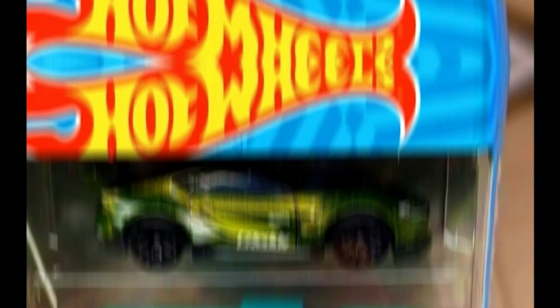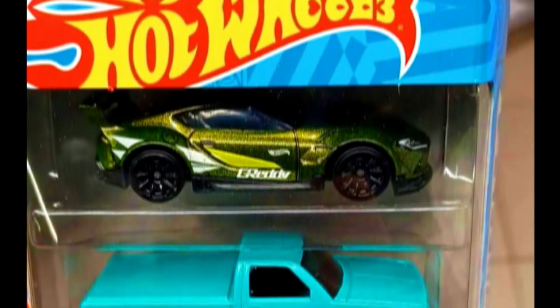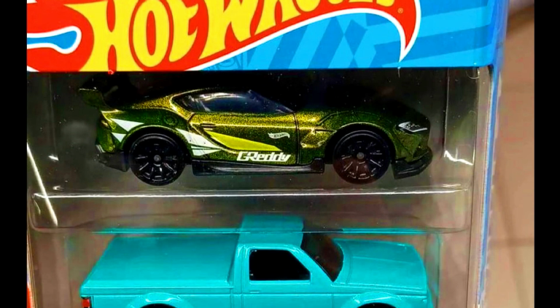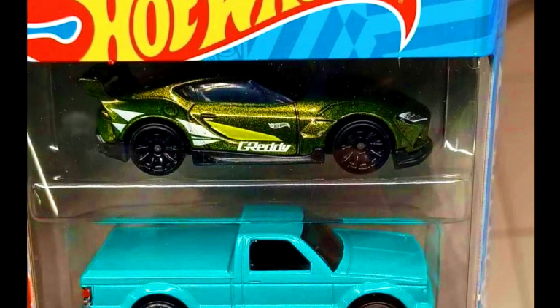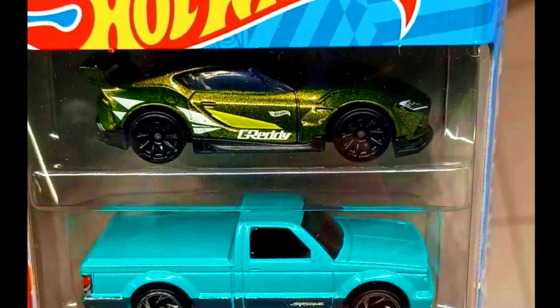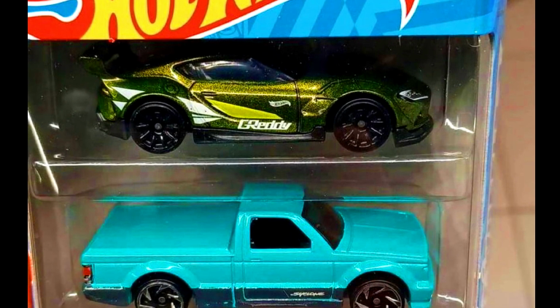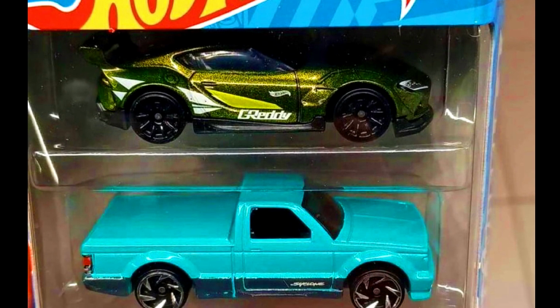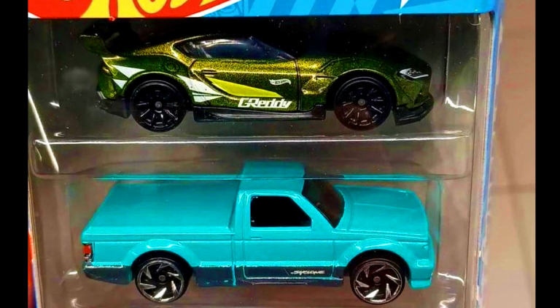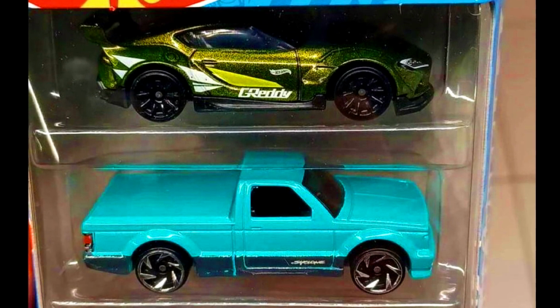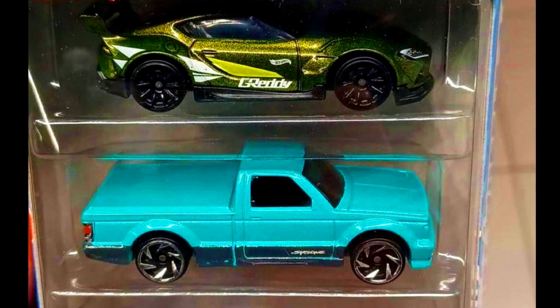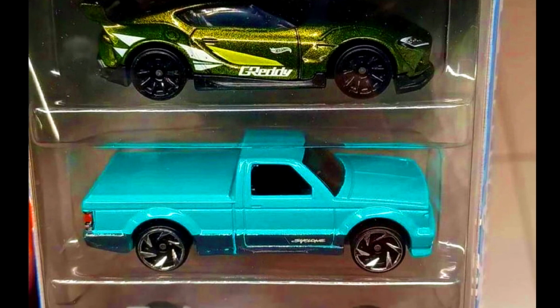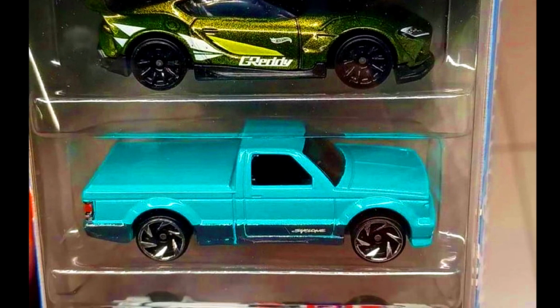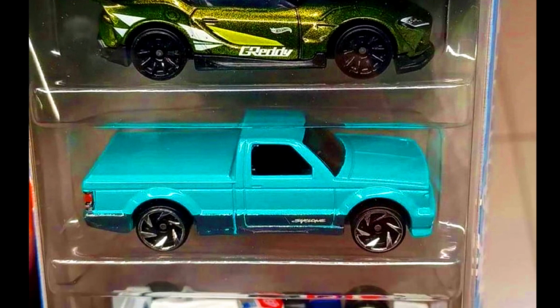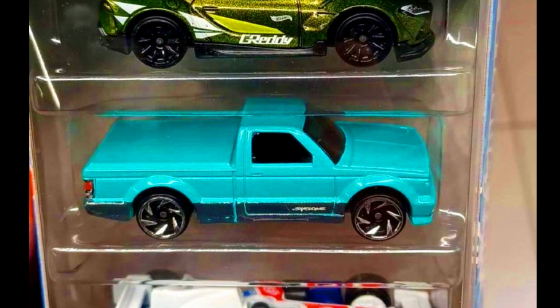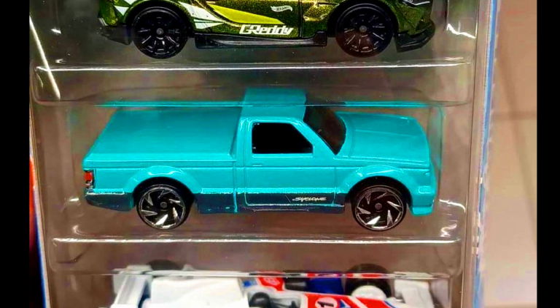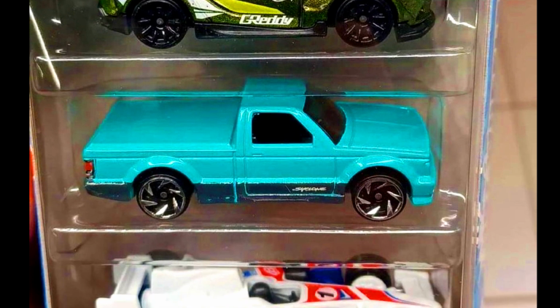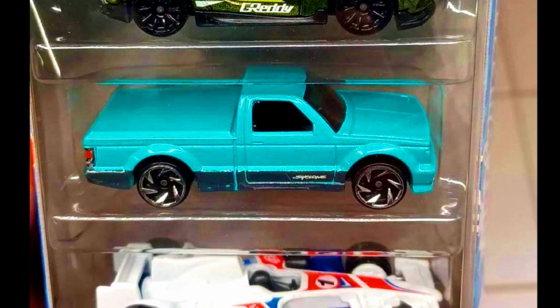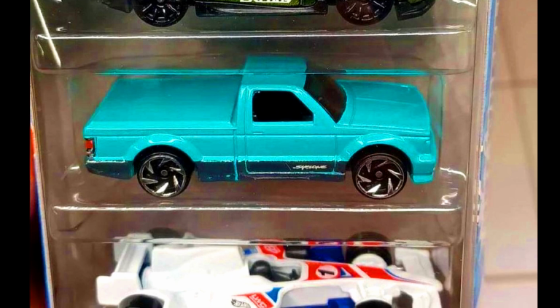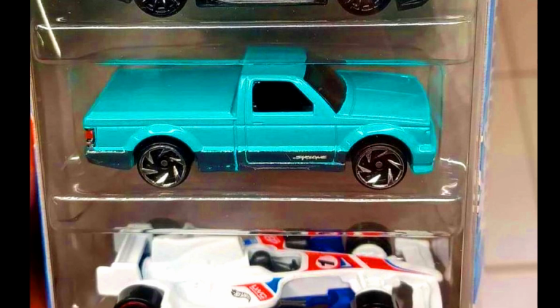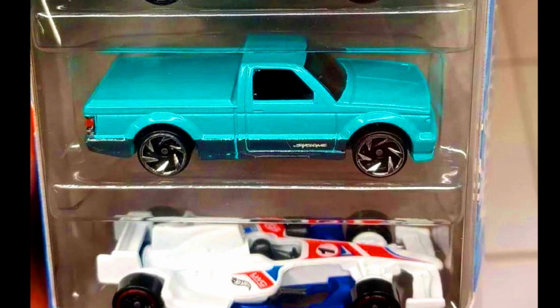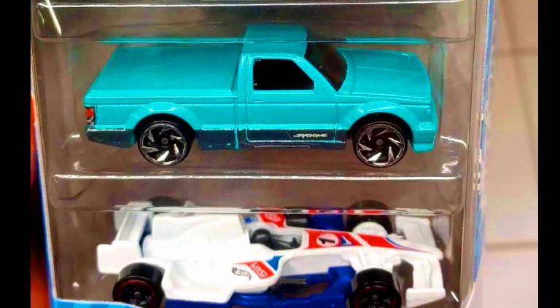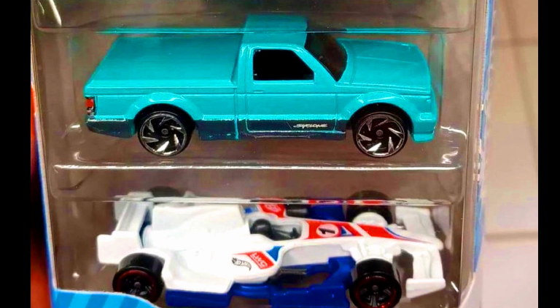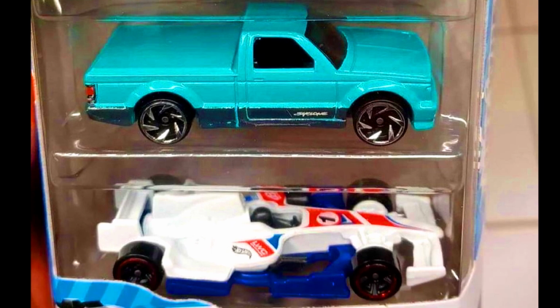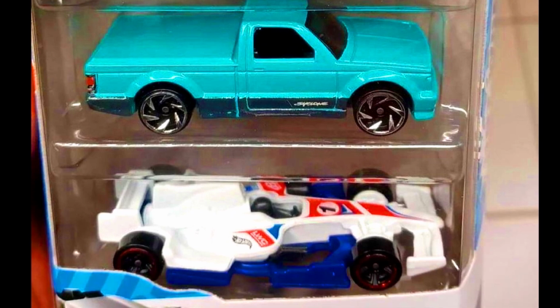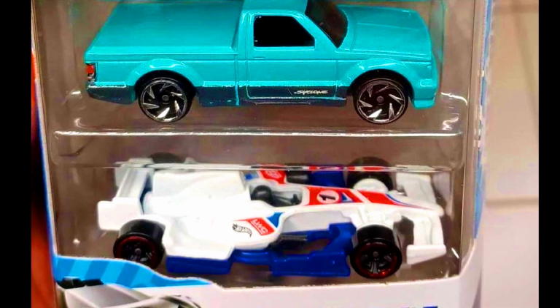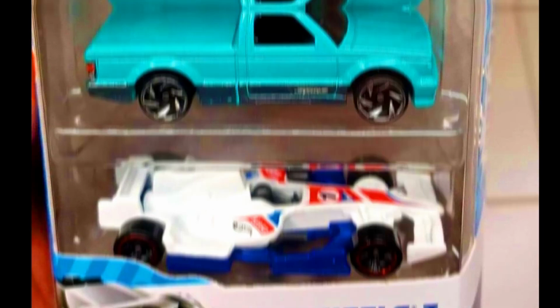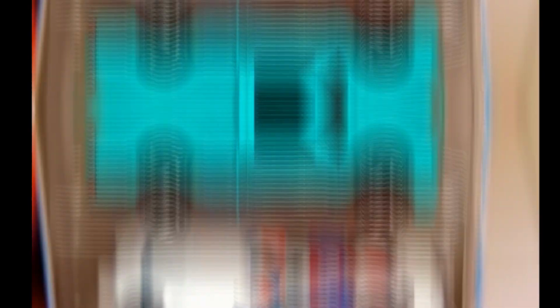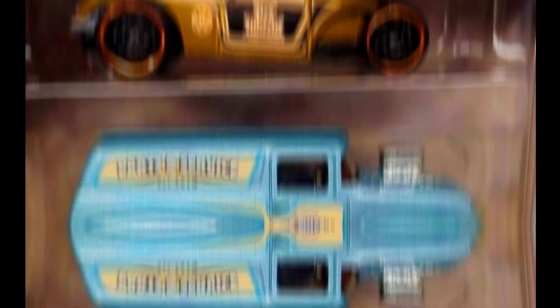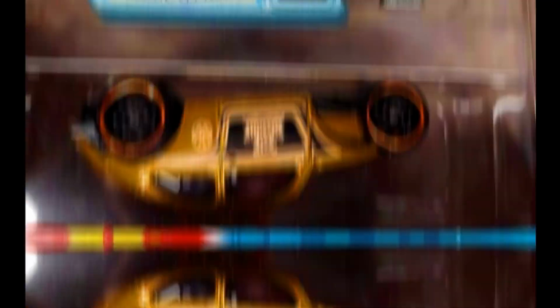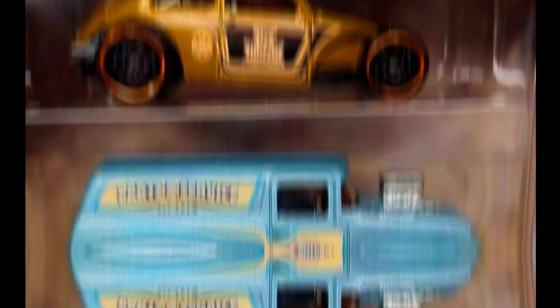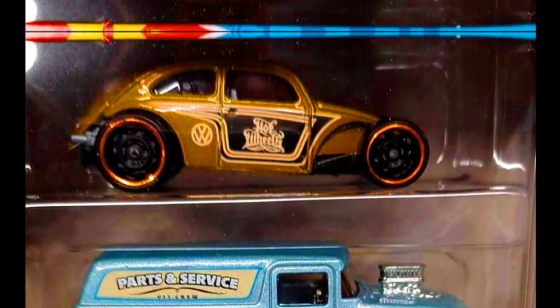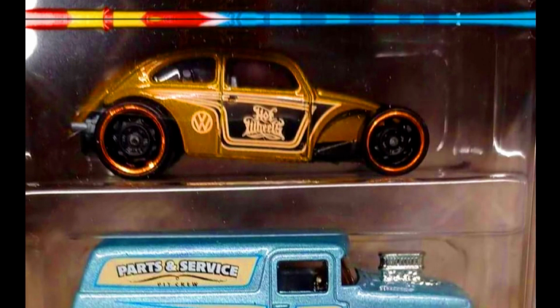A lineup of an upcoming 3-pack set by Hot Wheels. Check out the sneak peek of these sets.